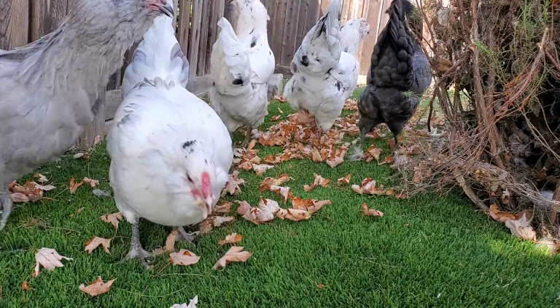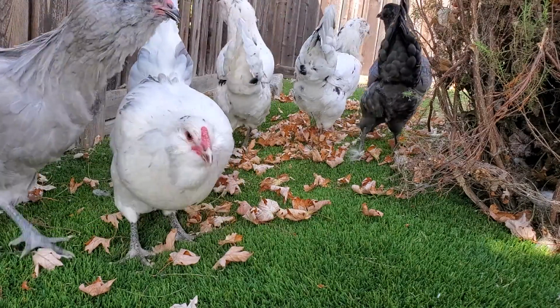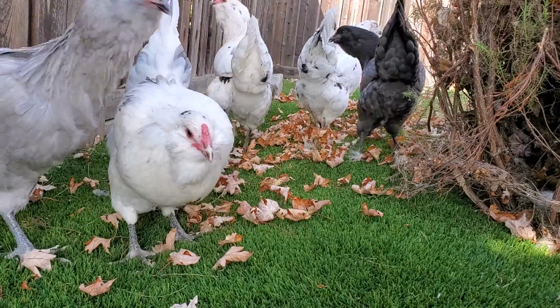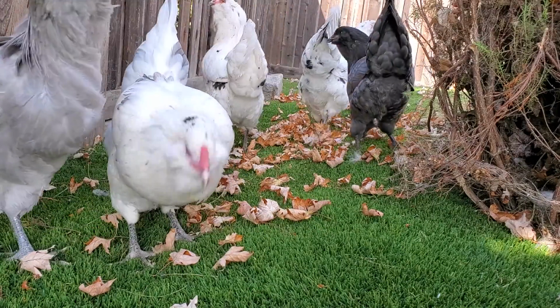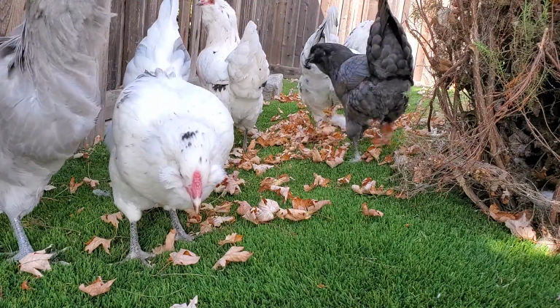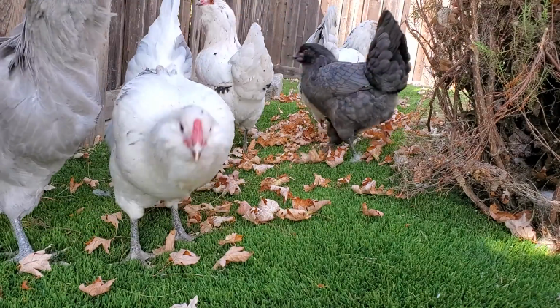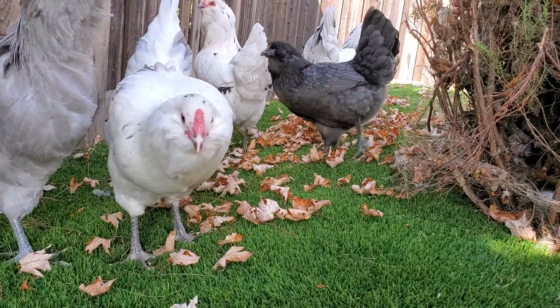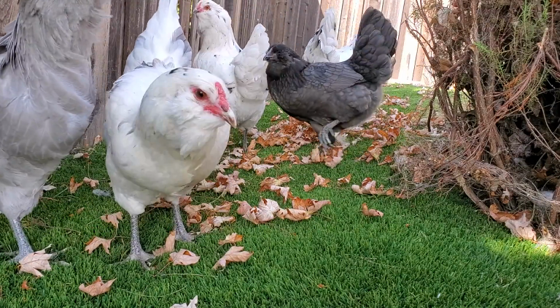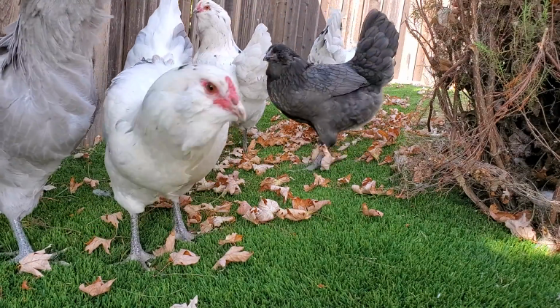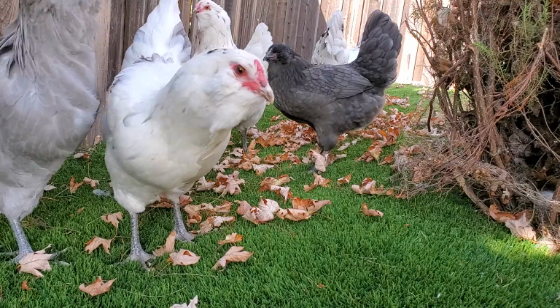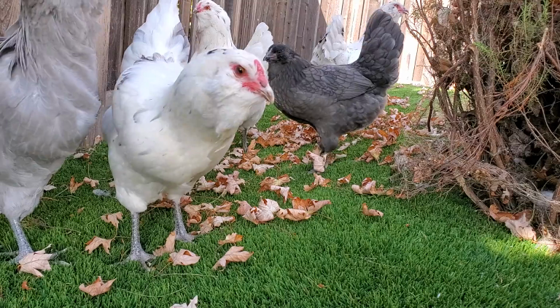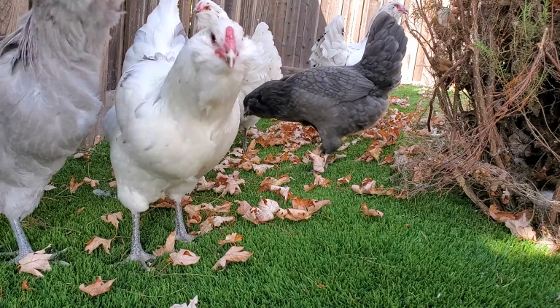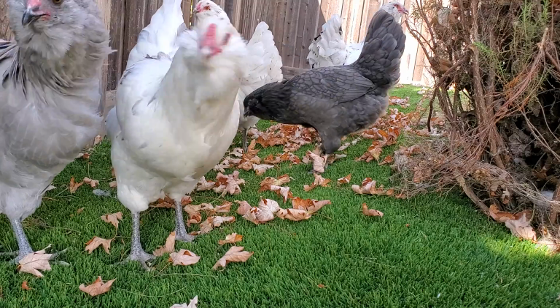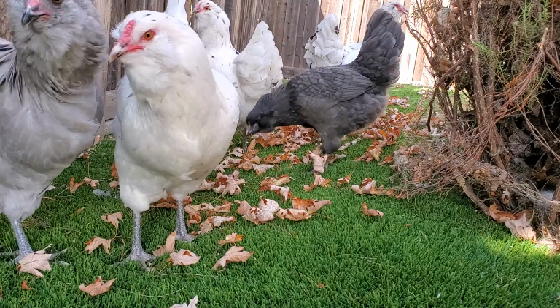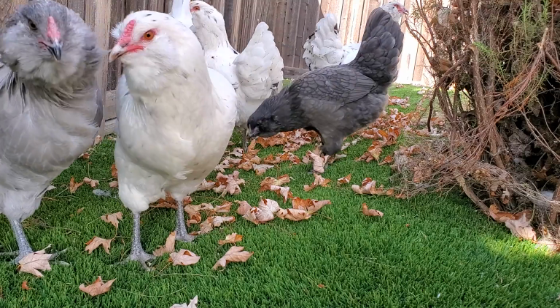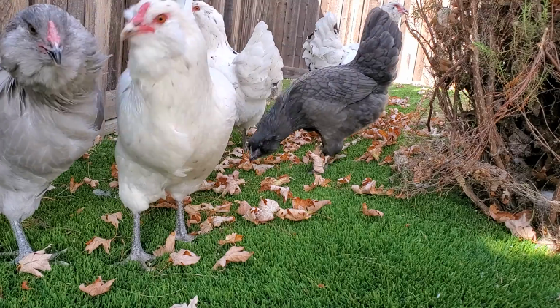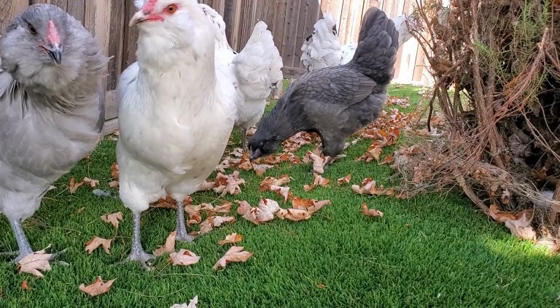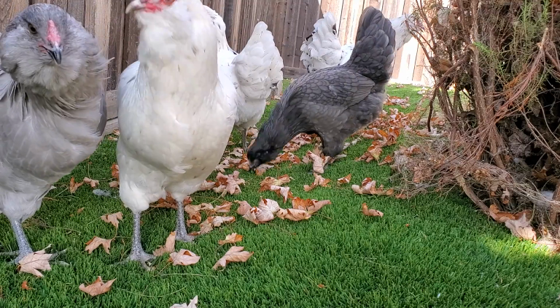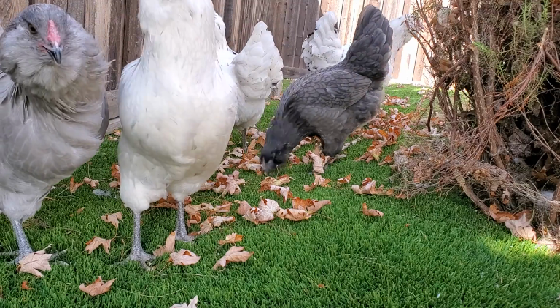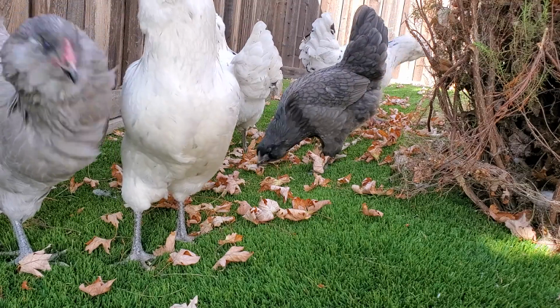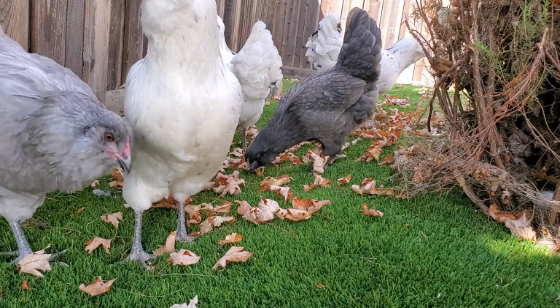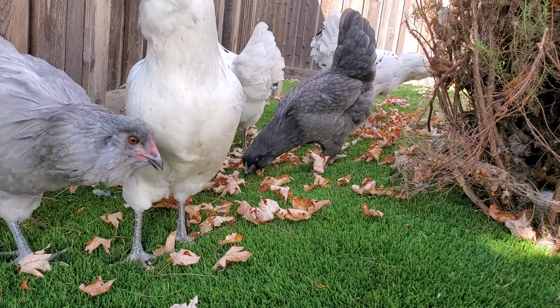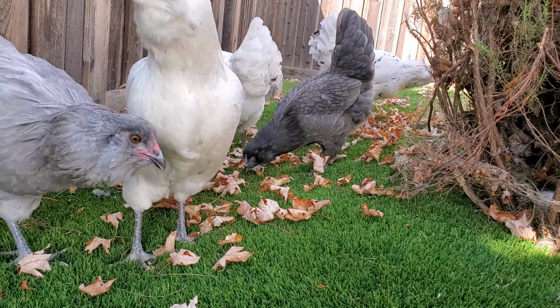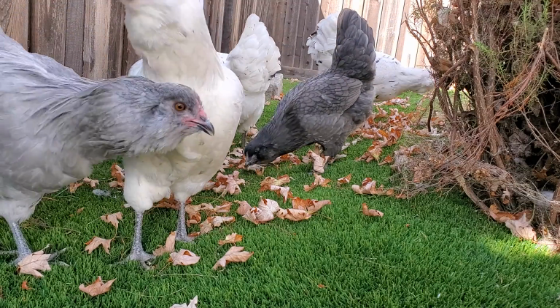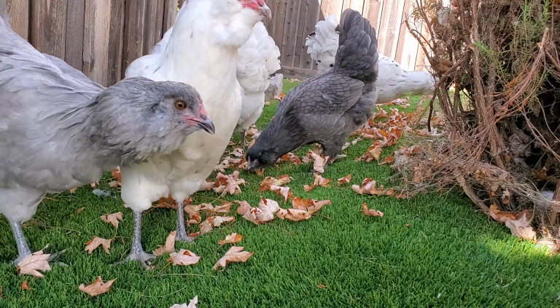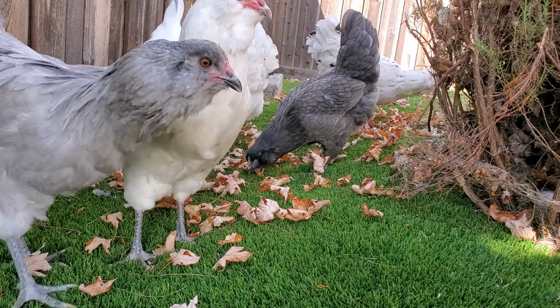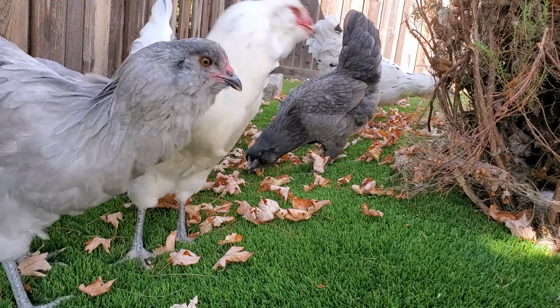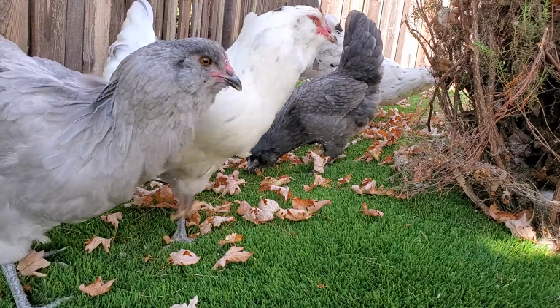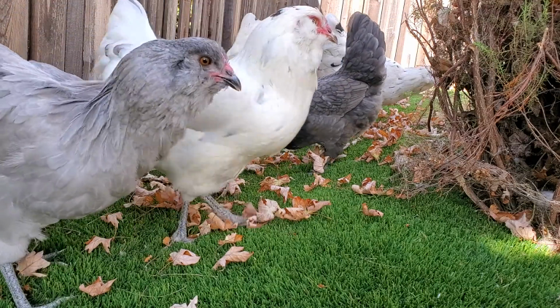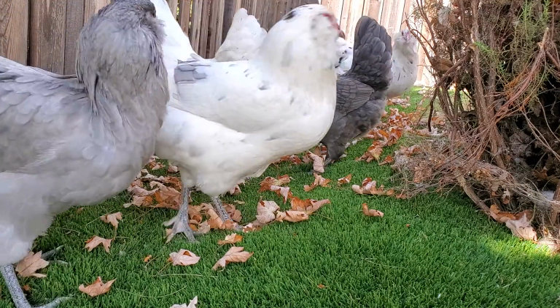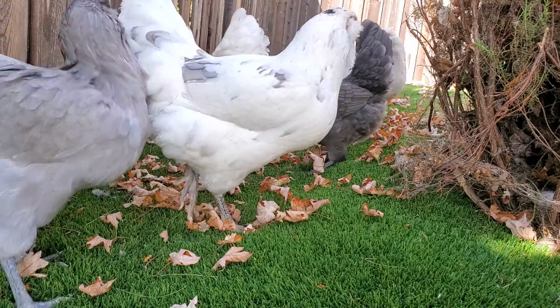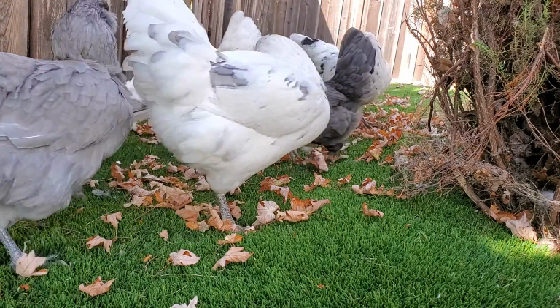We have Constance Hatchaway — she's the bride.